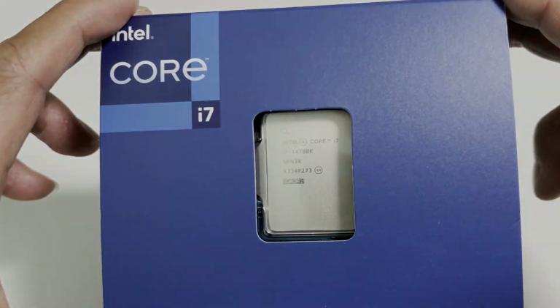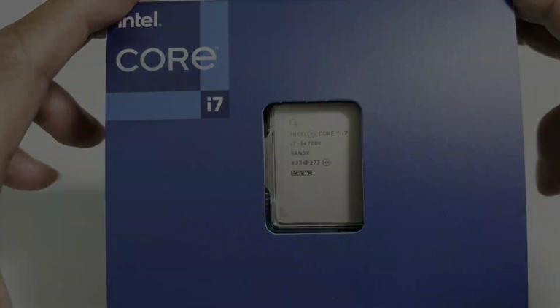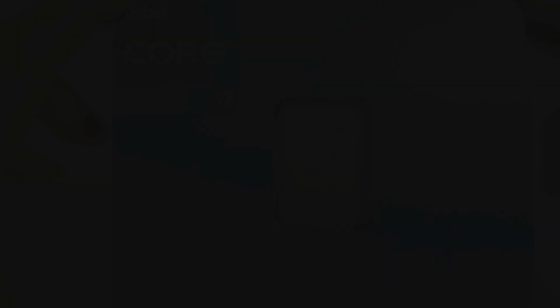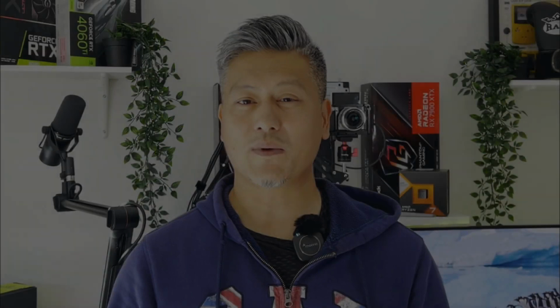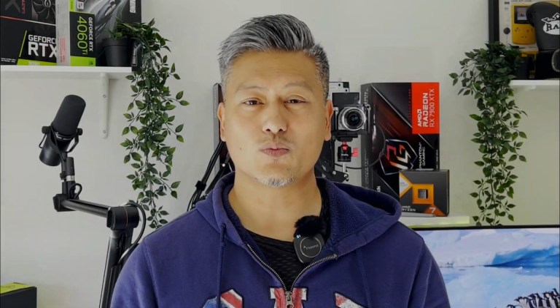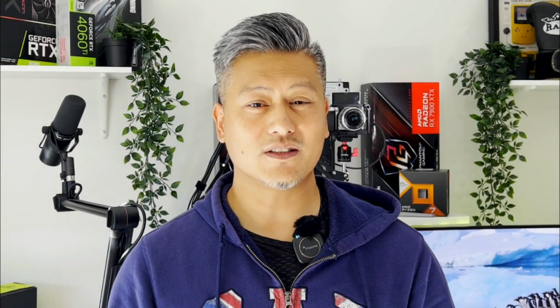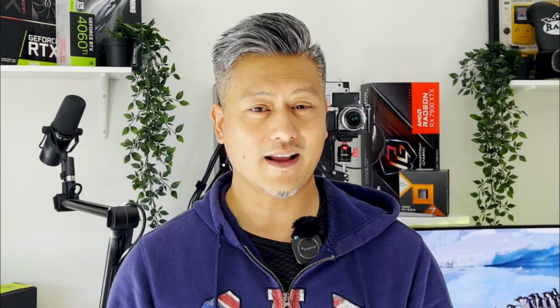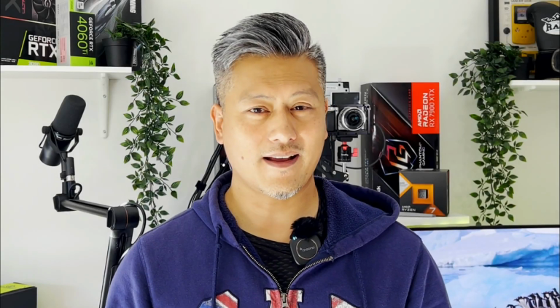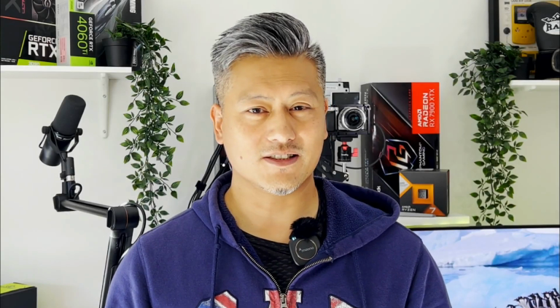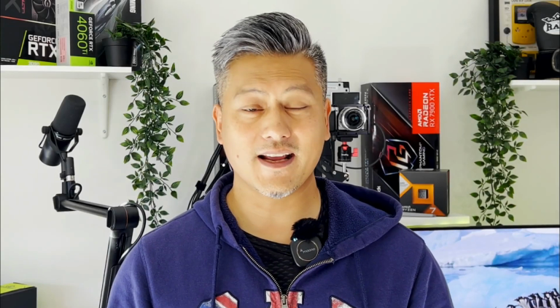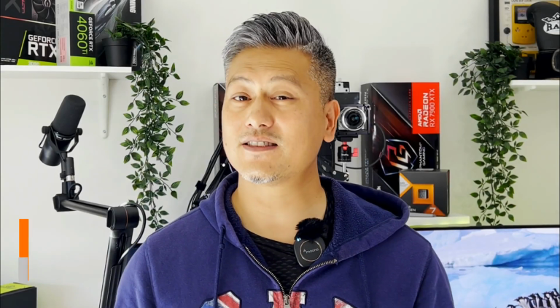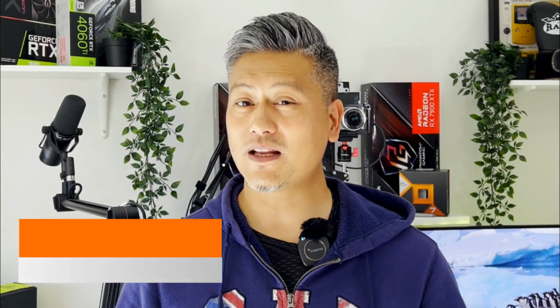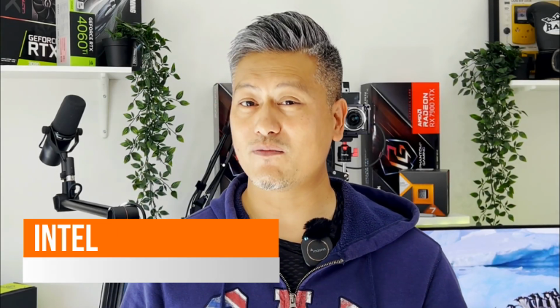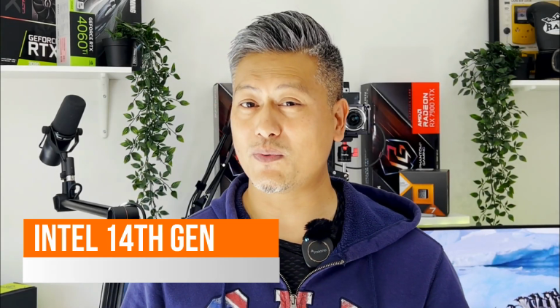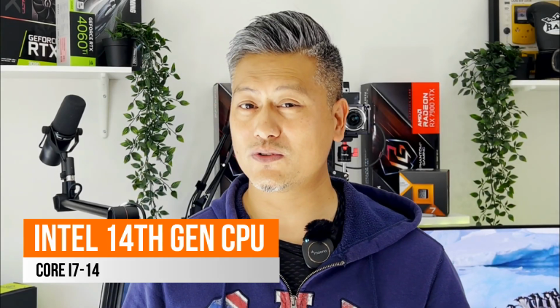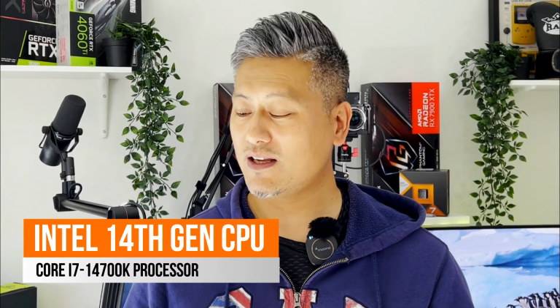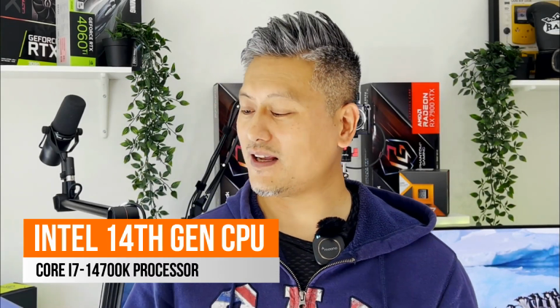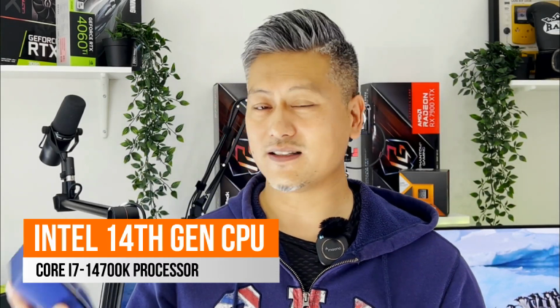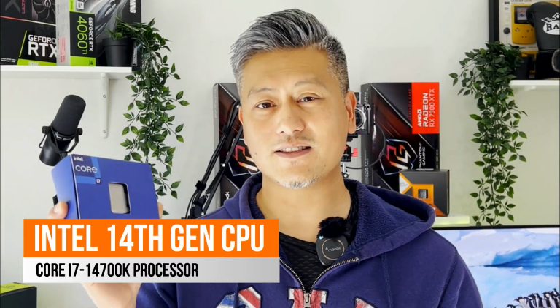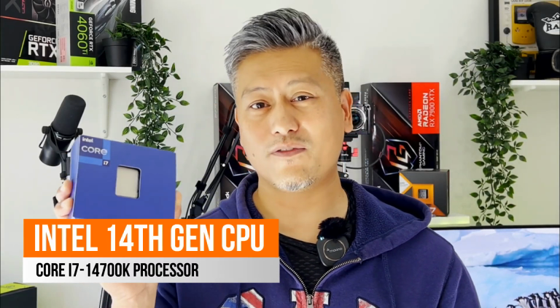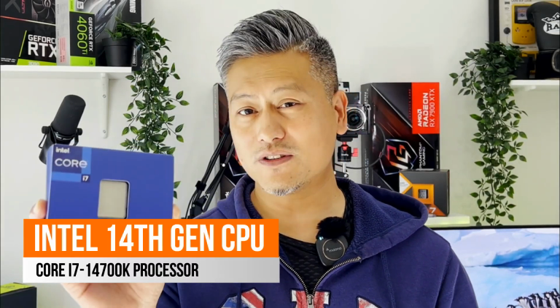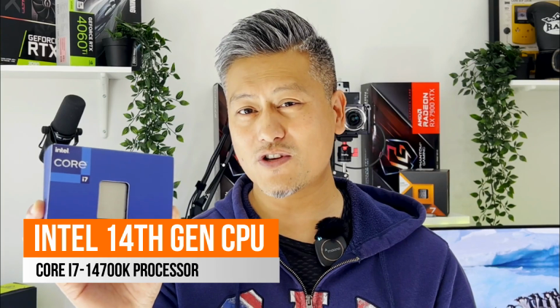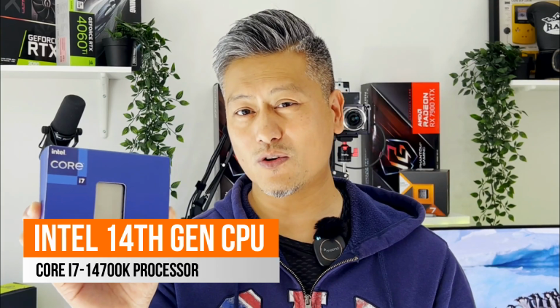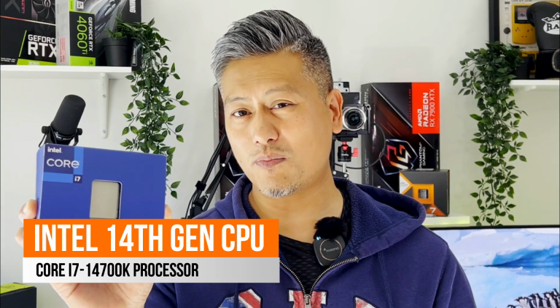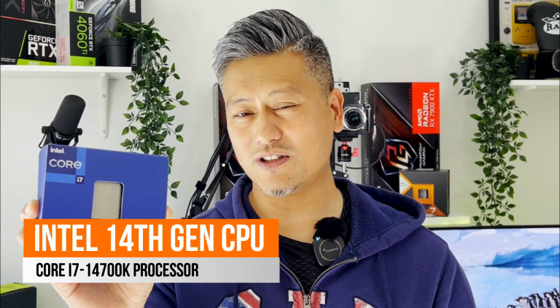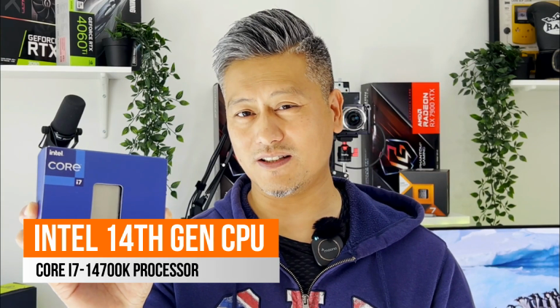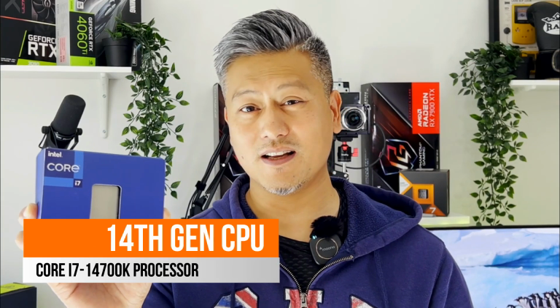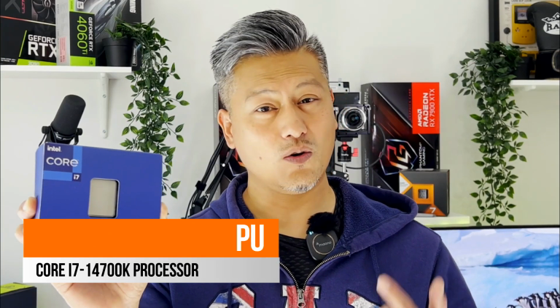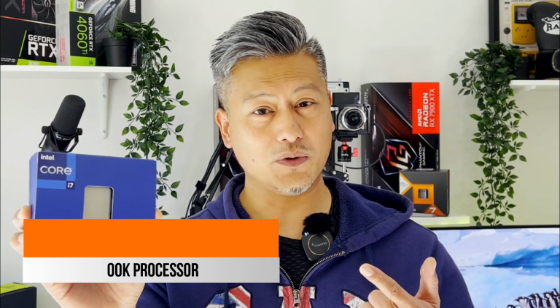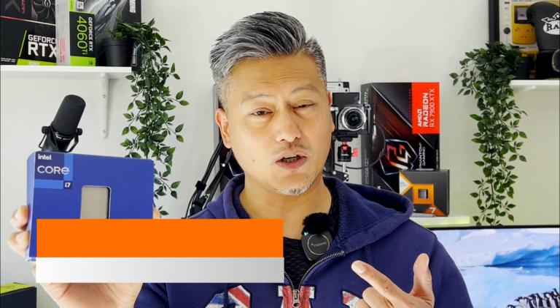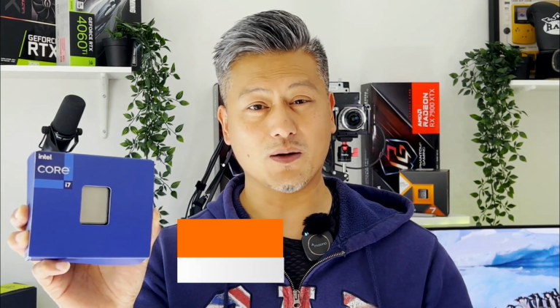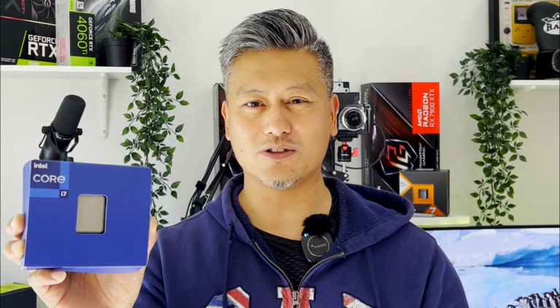Hey, what's up guys, Winston here. Today something came through the post — it's an Intel 14th gen core processor, and we'll be doing a quick unboxing.